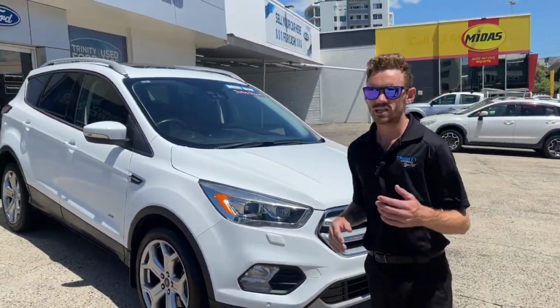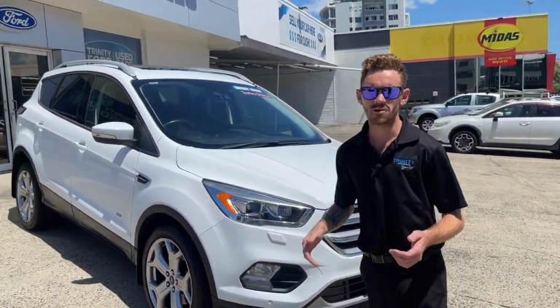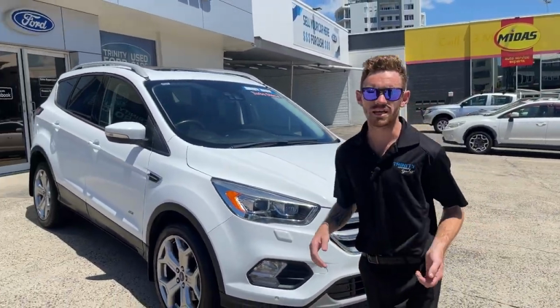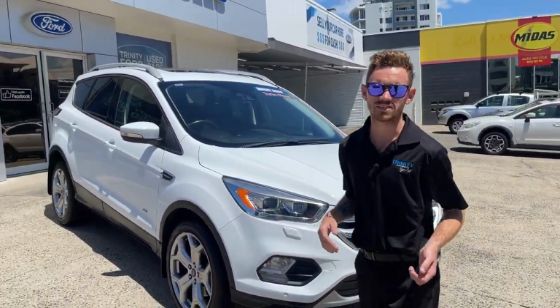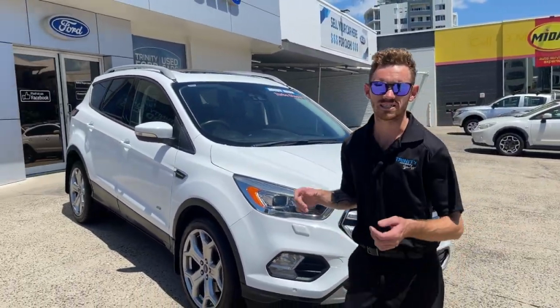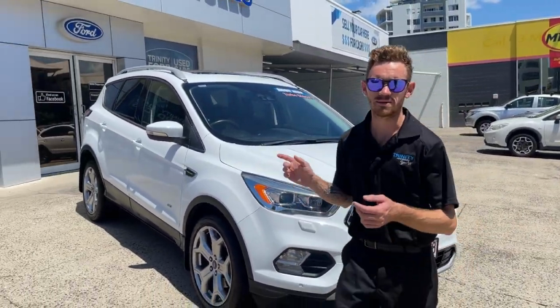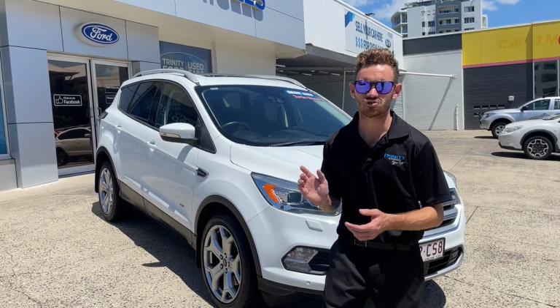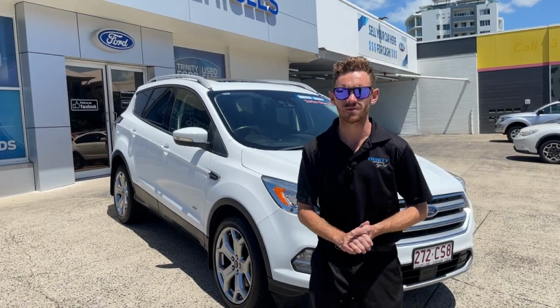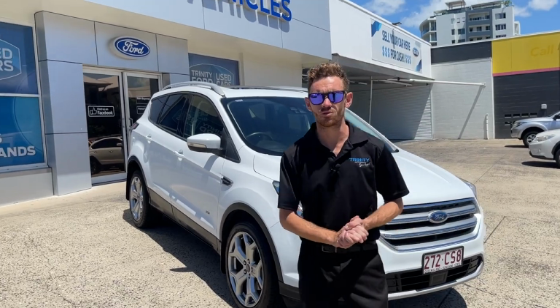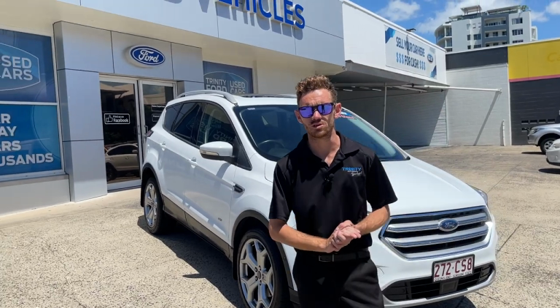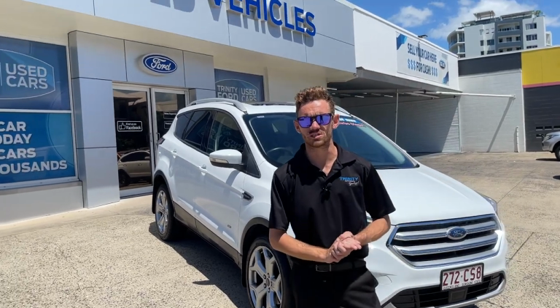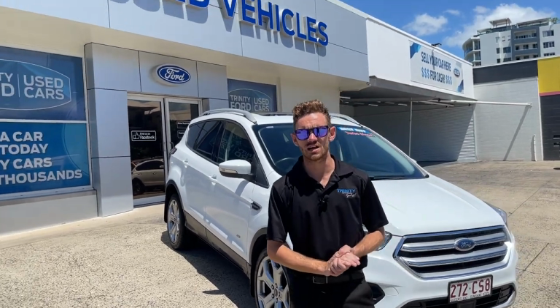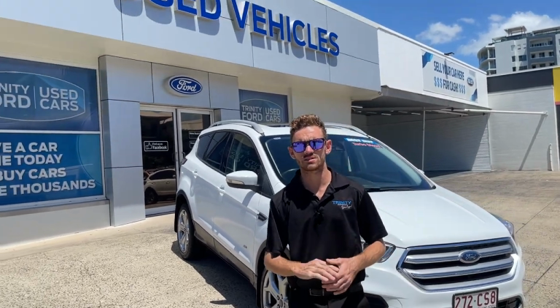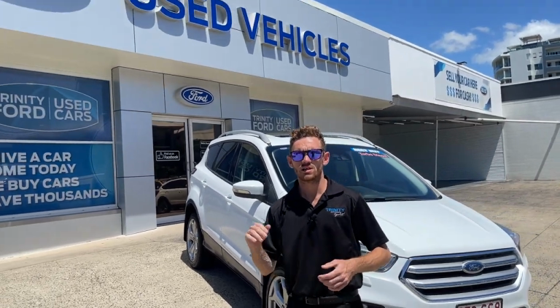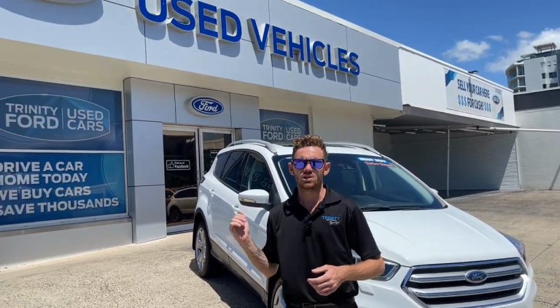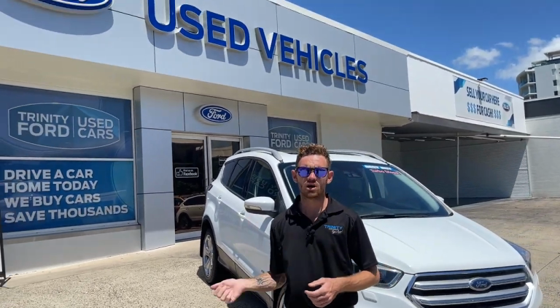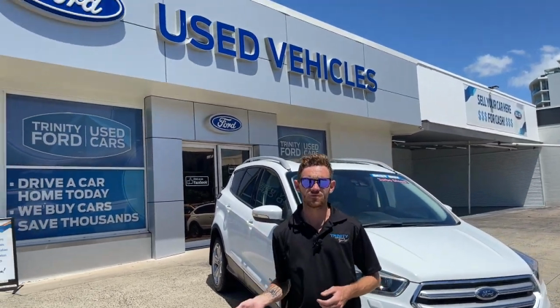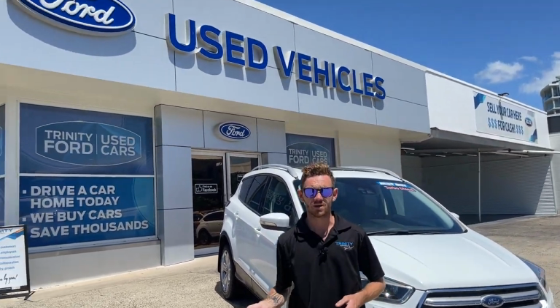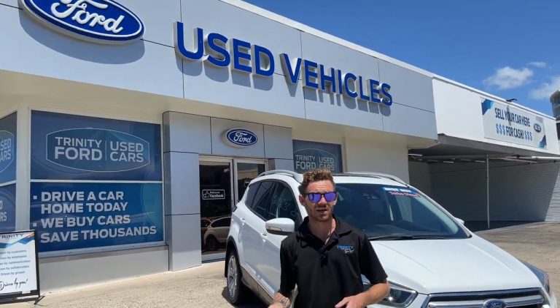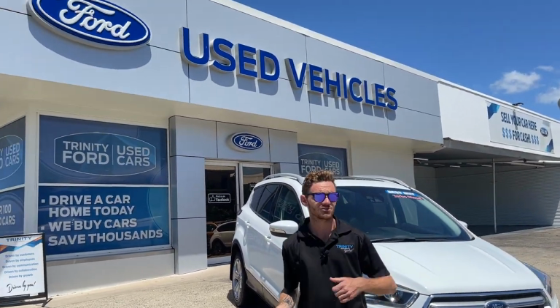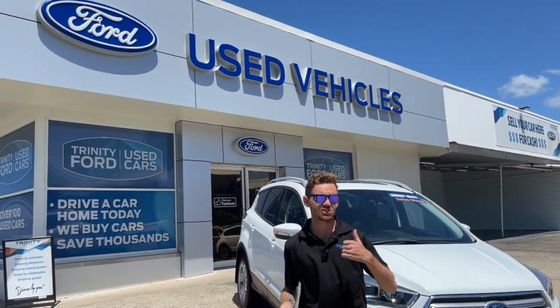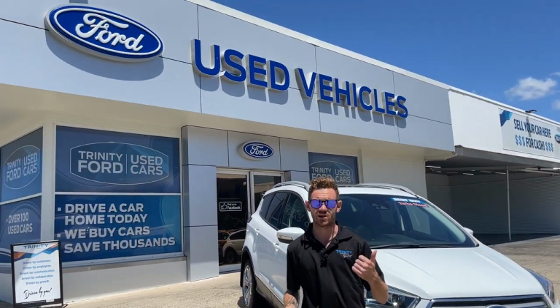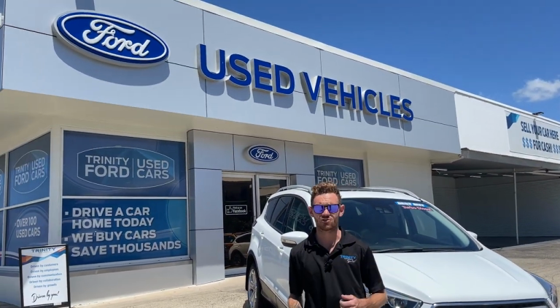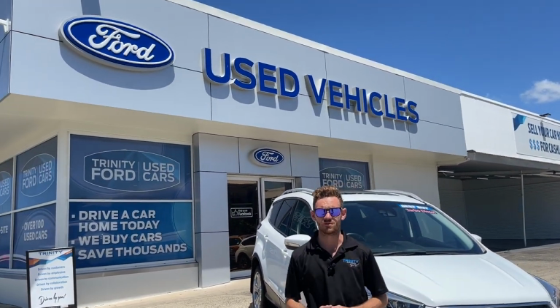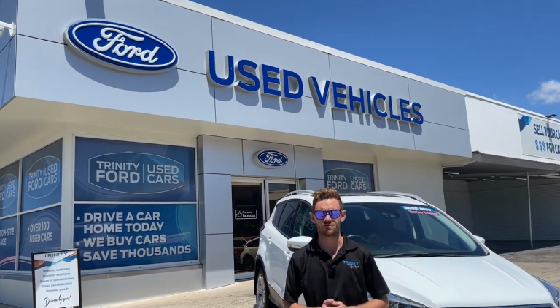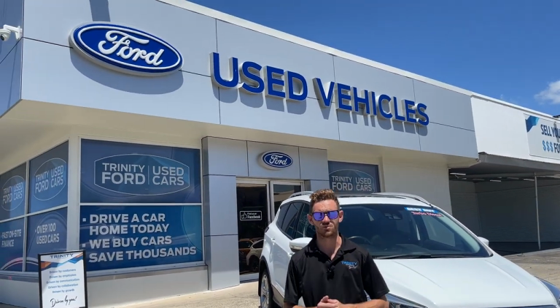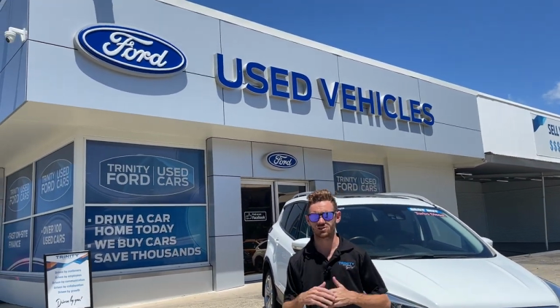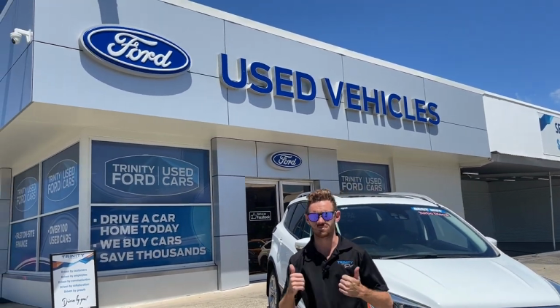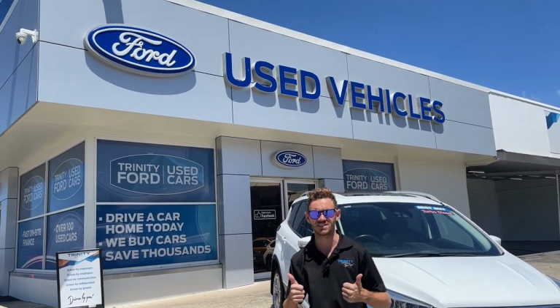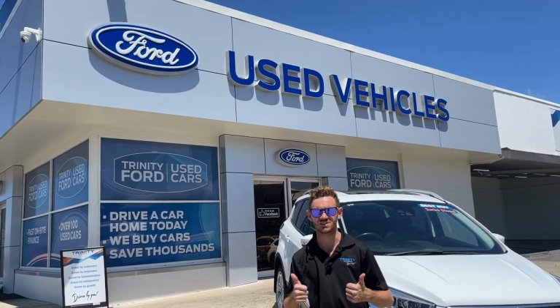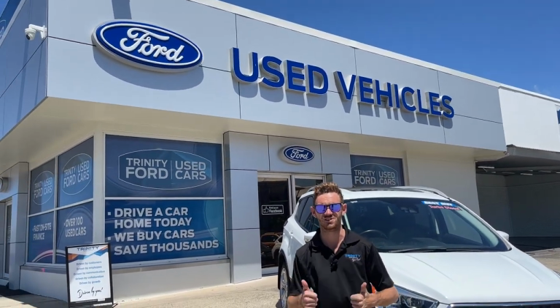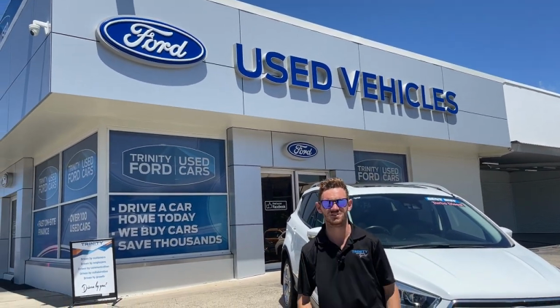Come on down and see the team at Trinity Ford Used Cars, 94 McLeod Street, straight across from Officeworks. Hope to see you soon. Thank you.